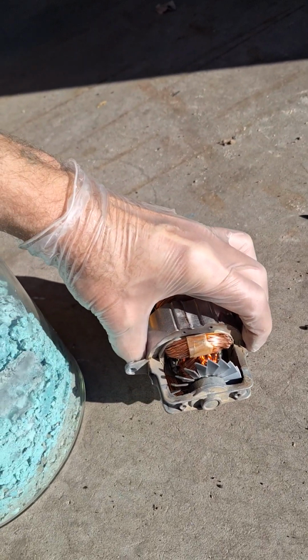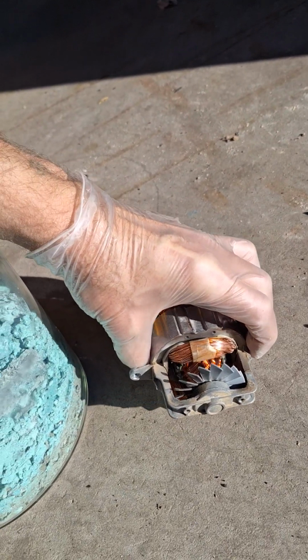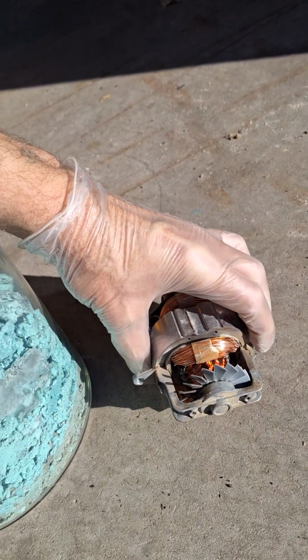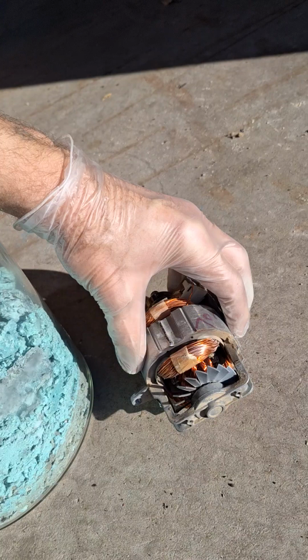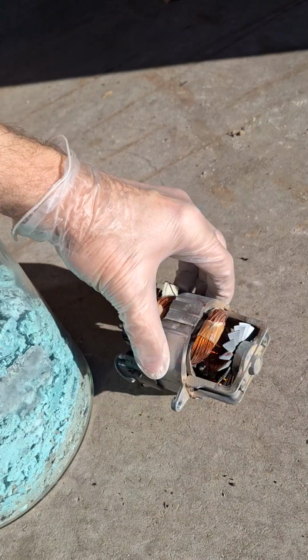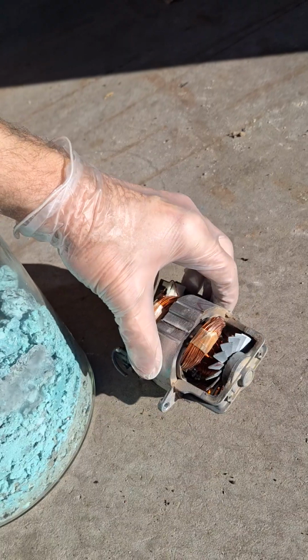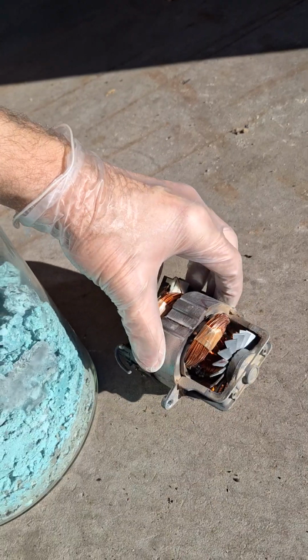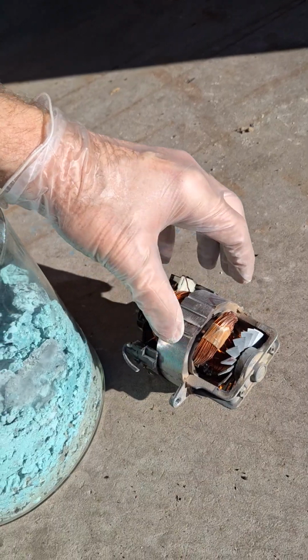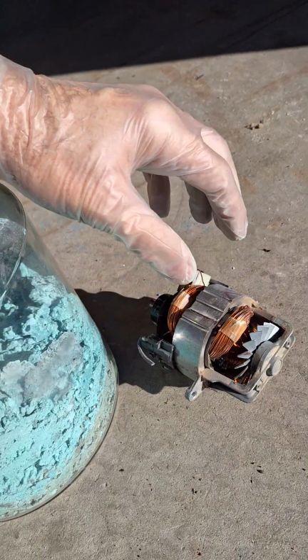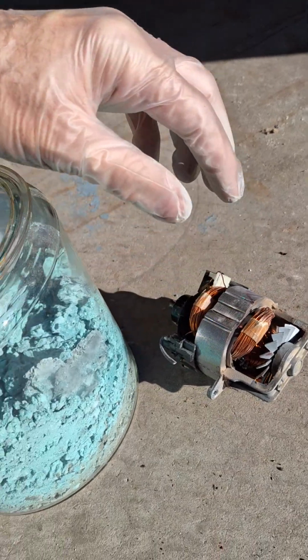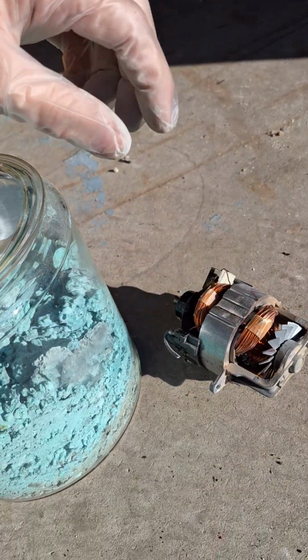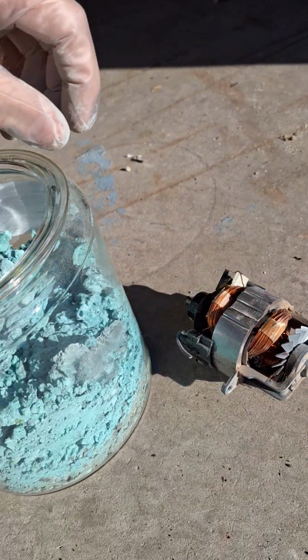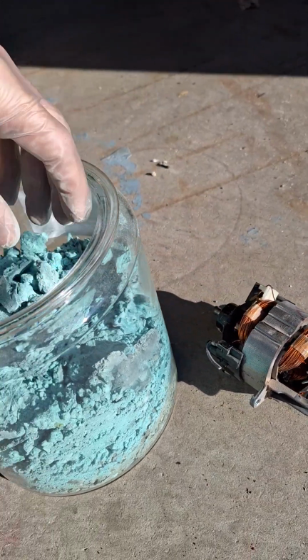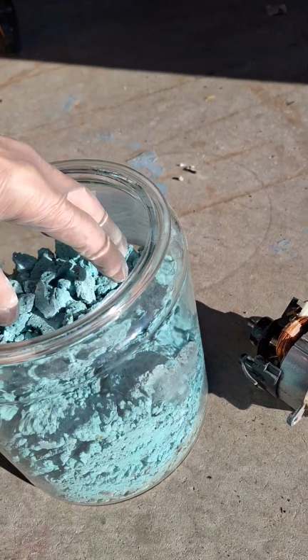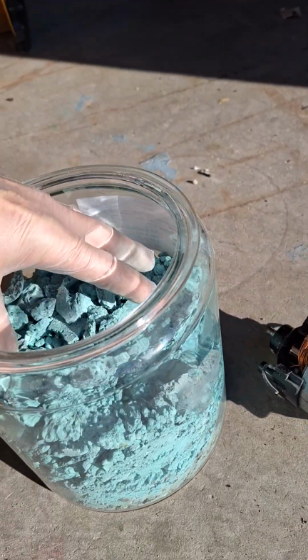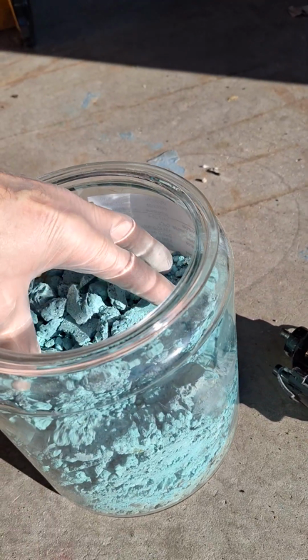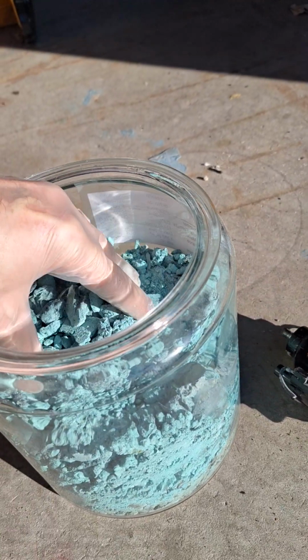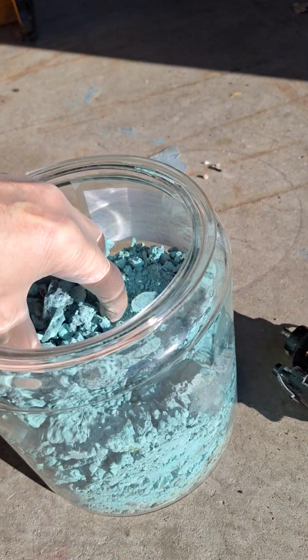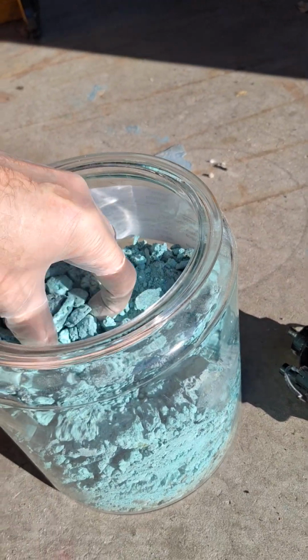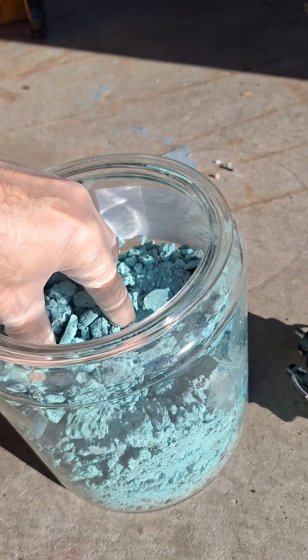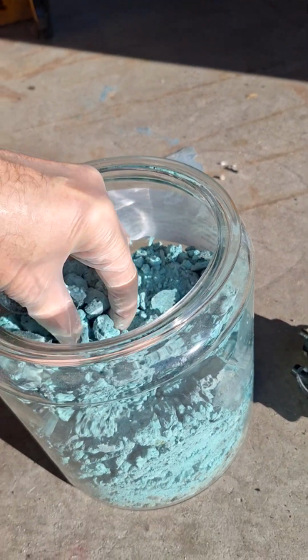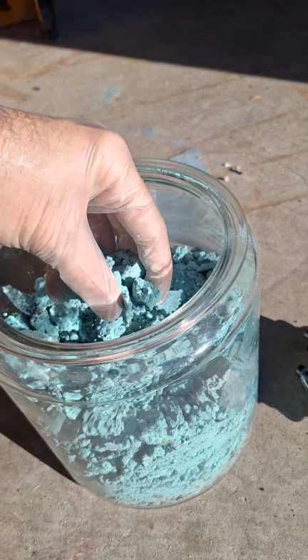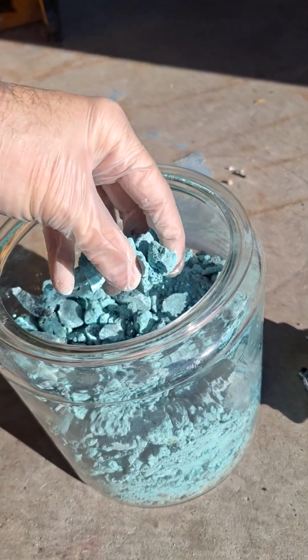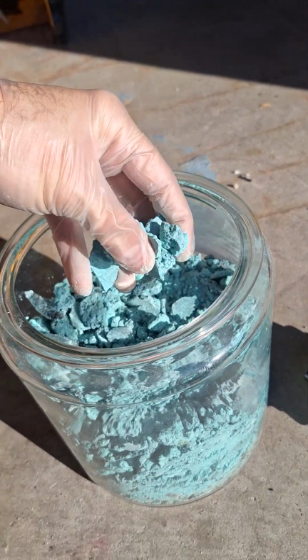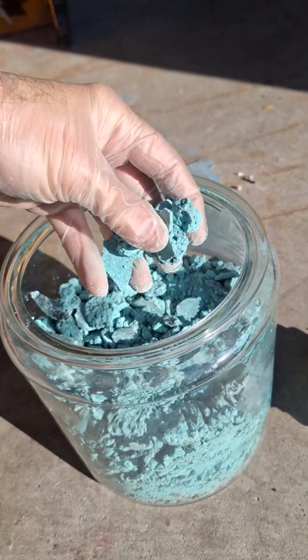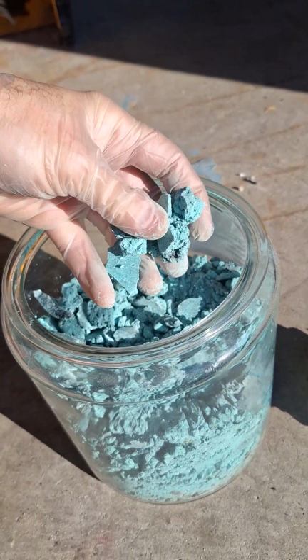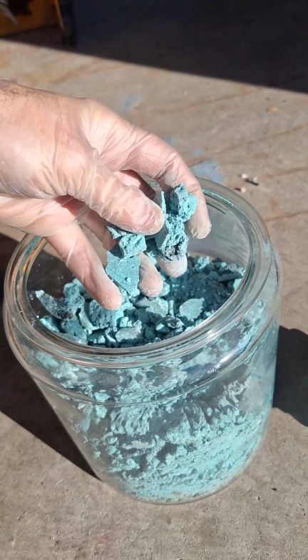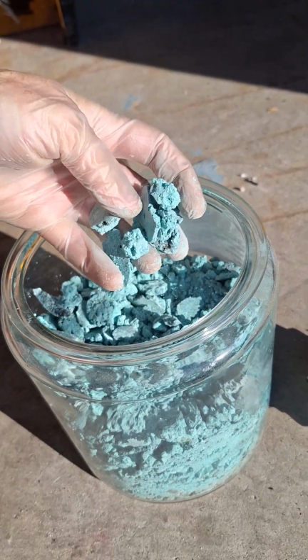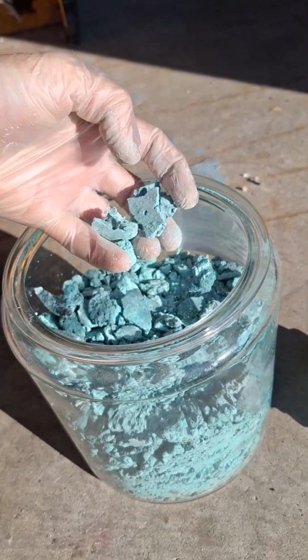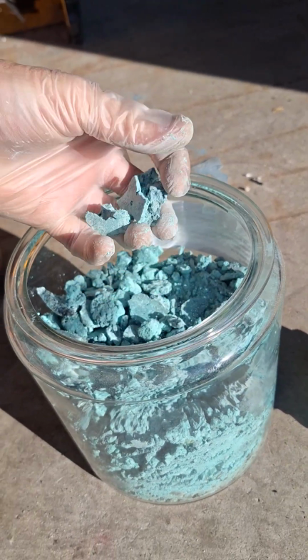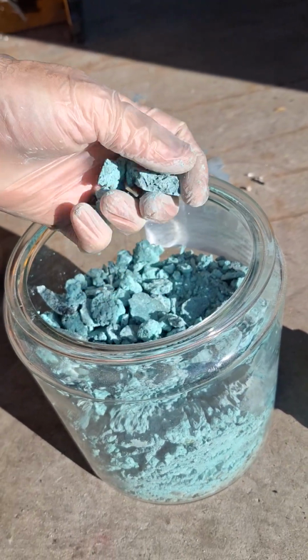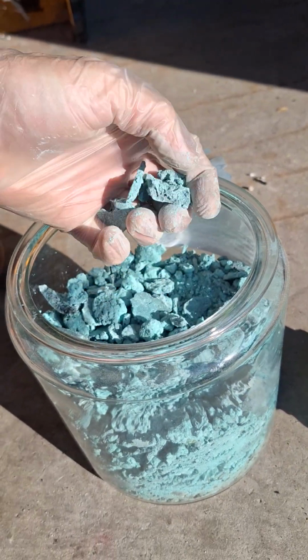Urban copper mining ore. Traditional copper mining ore.